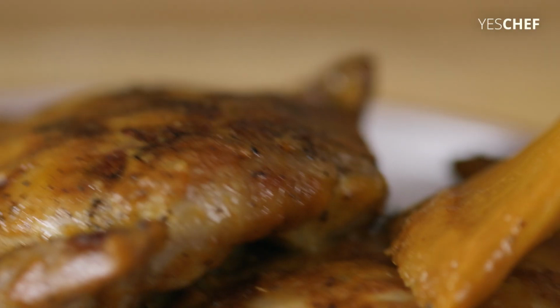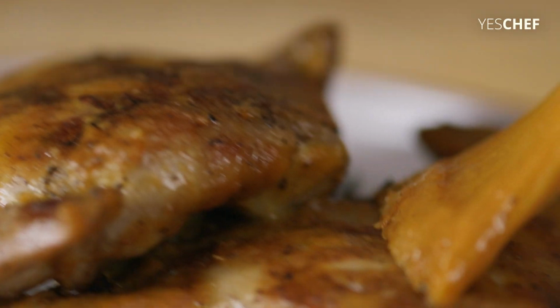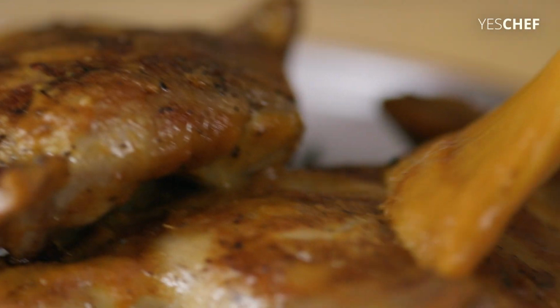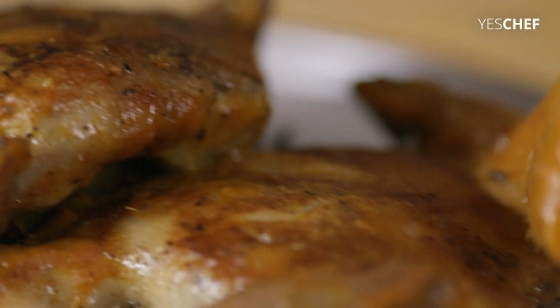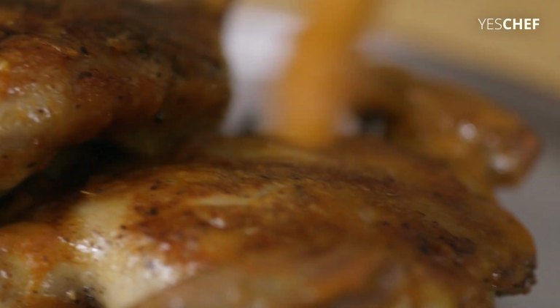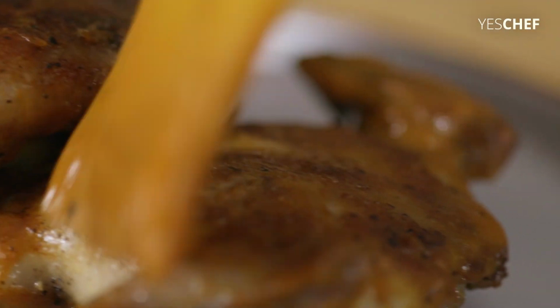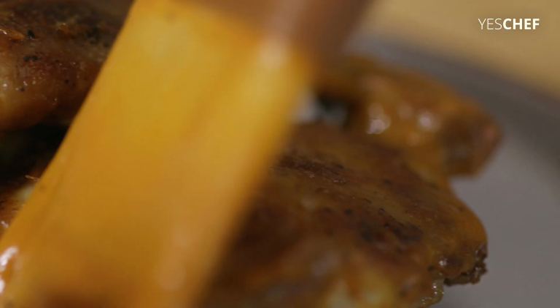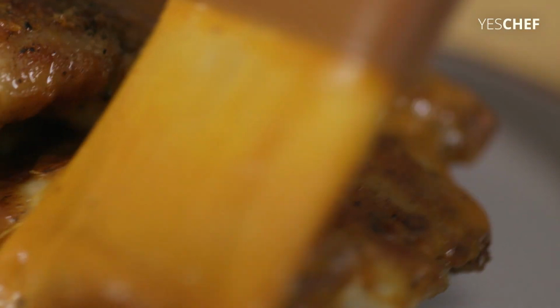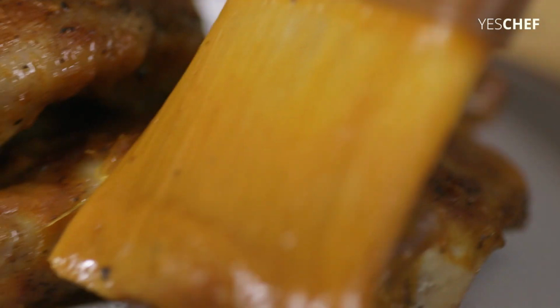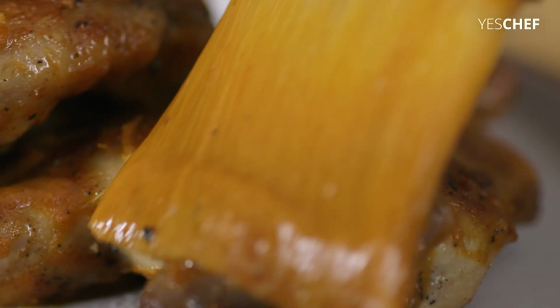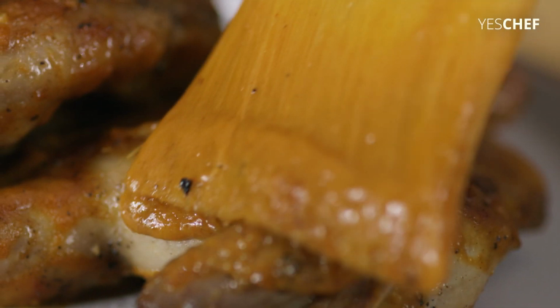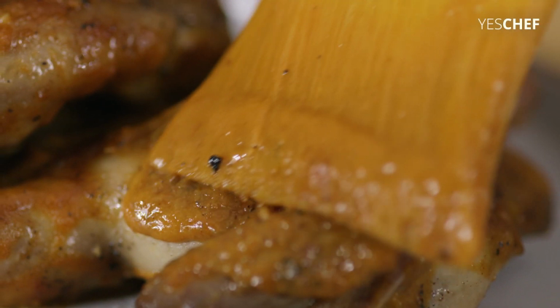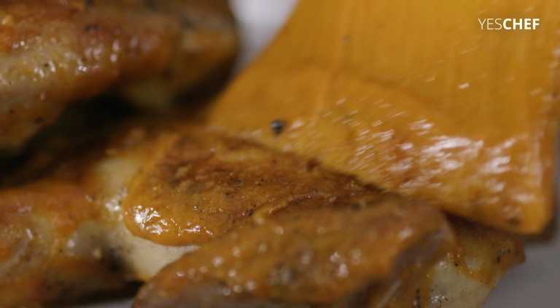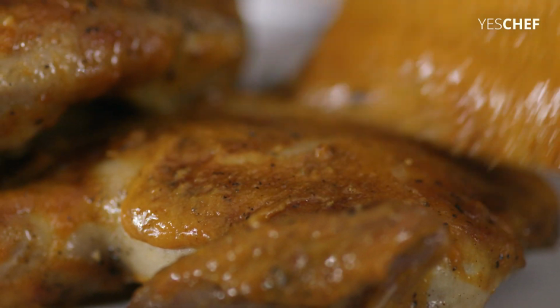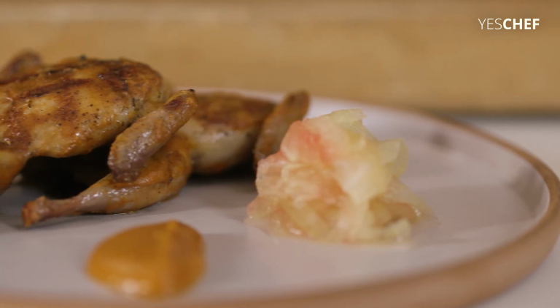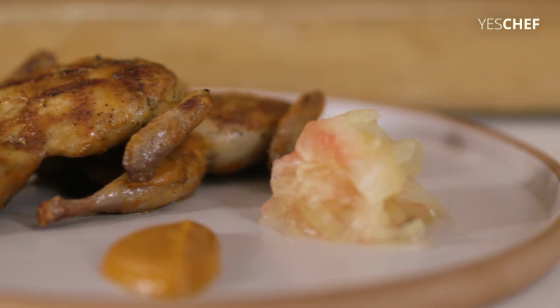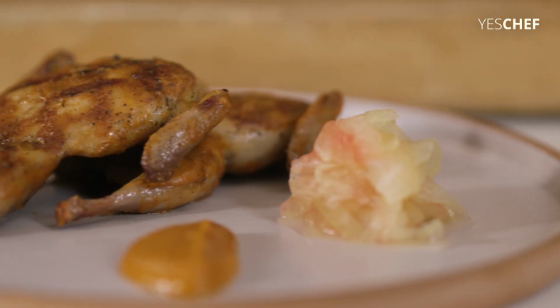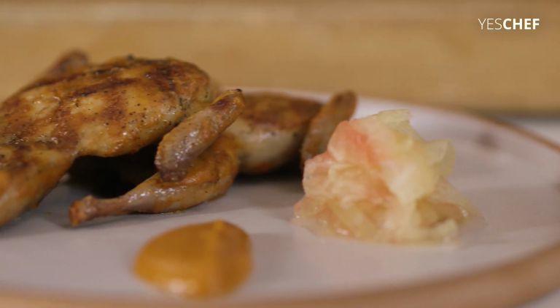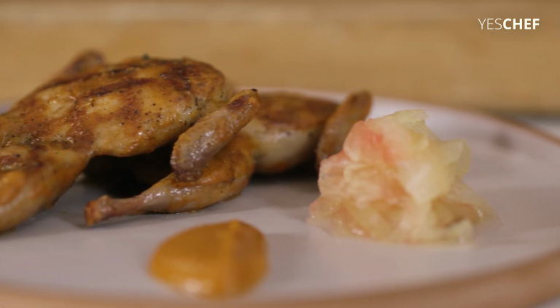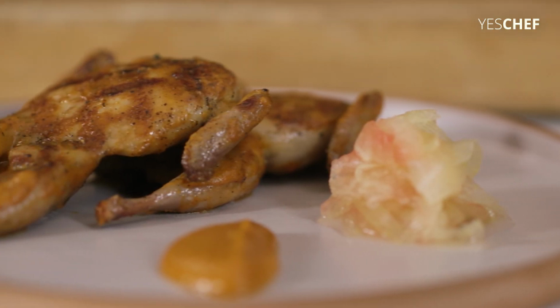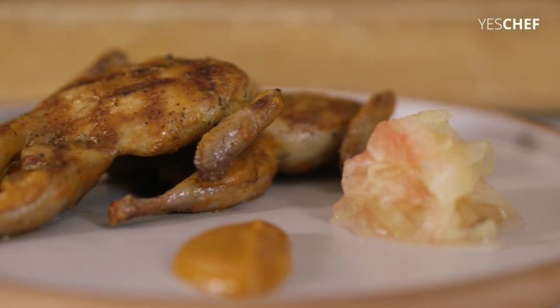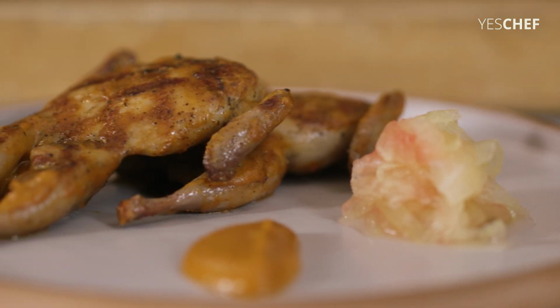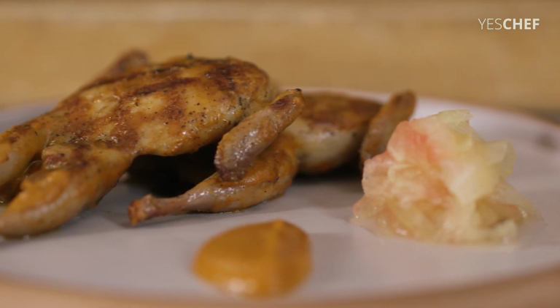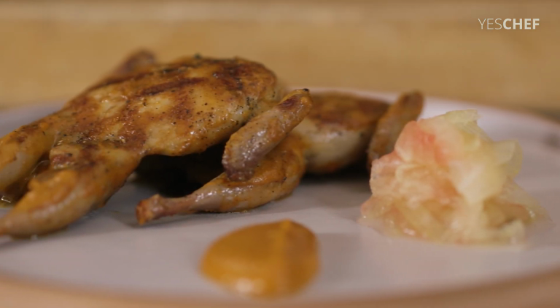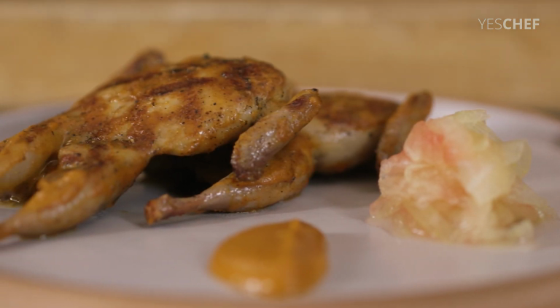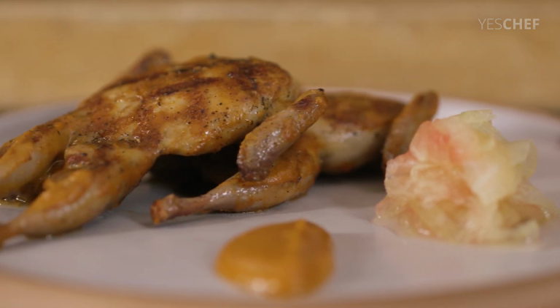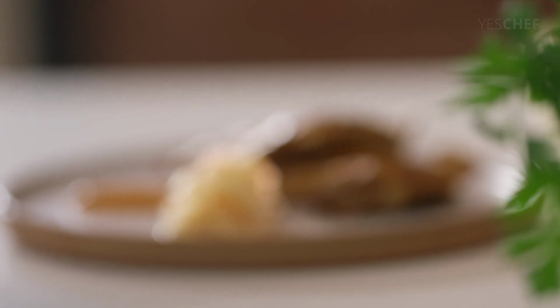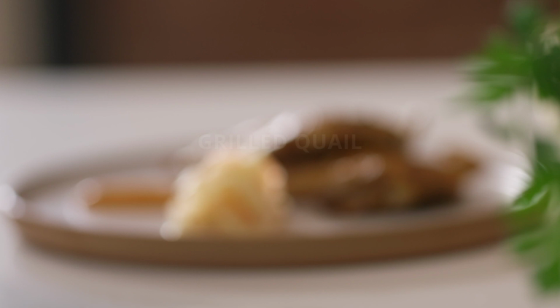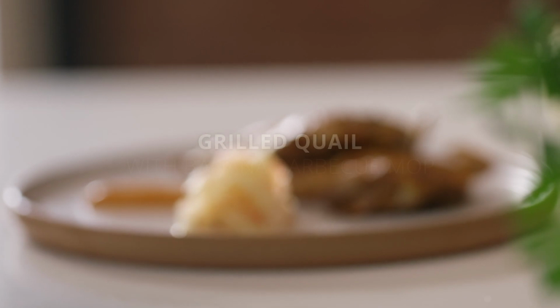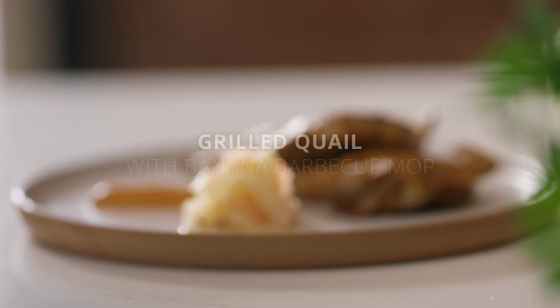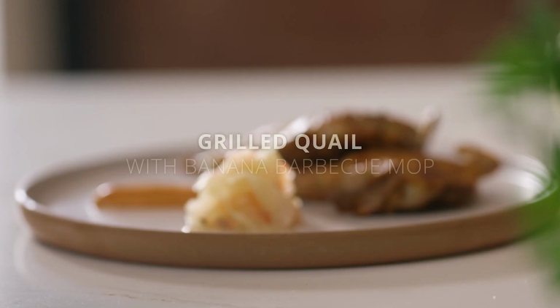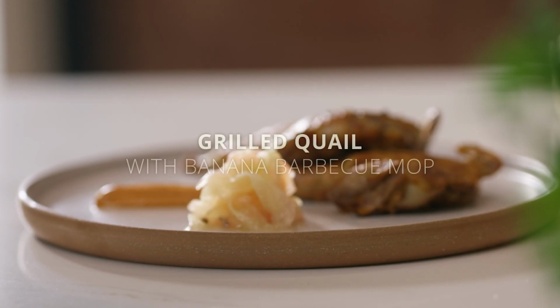And if you want to cook something really out of the ordinary but so amazing, go out and get some quail.